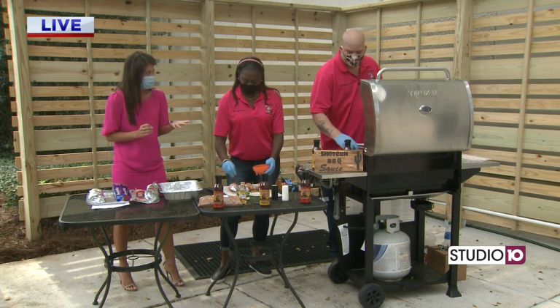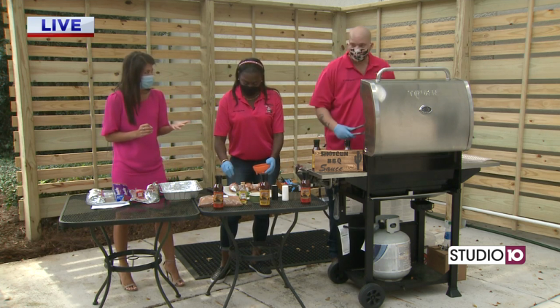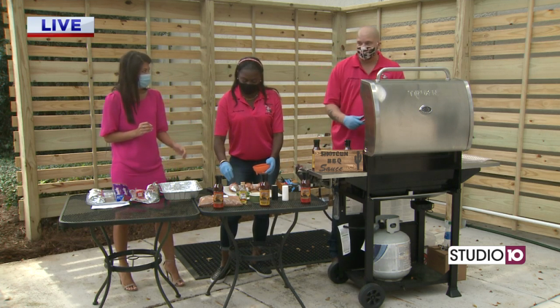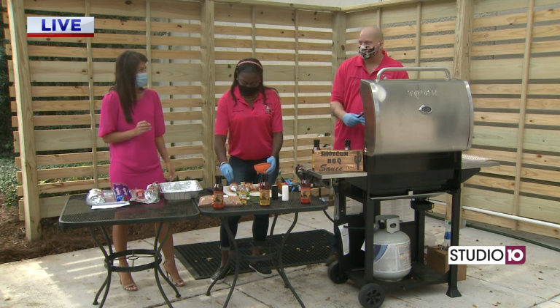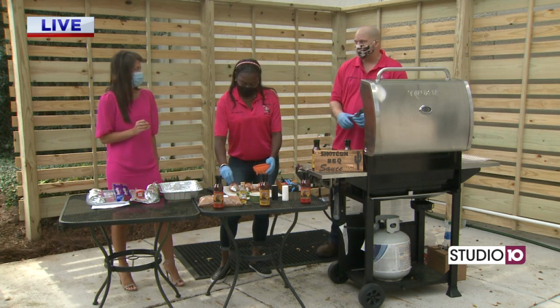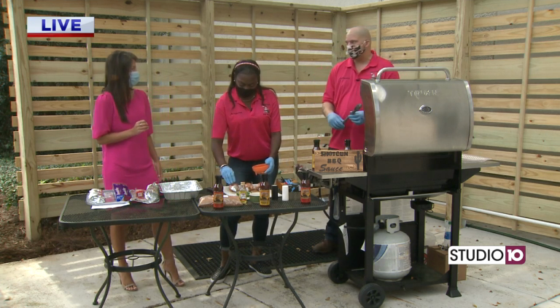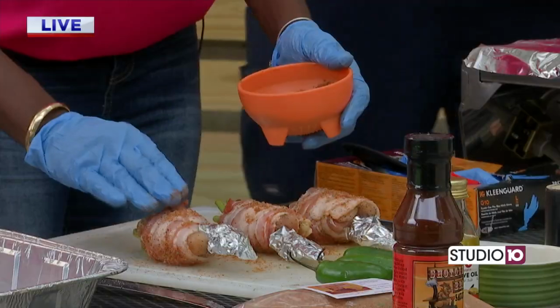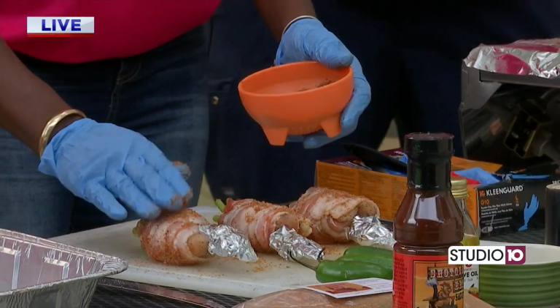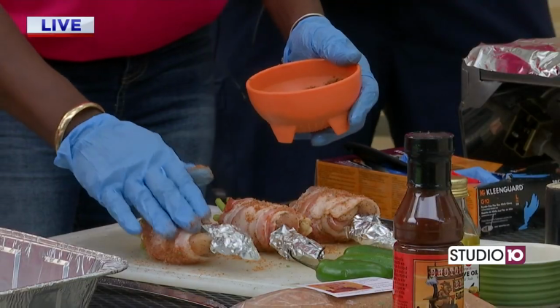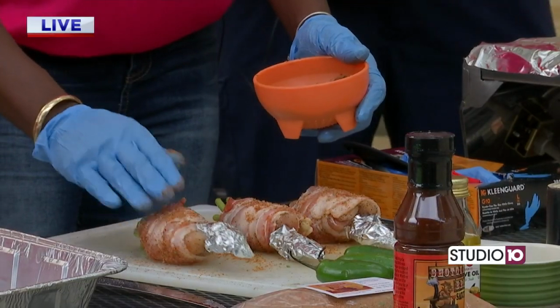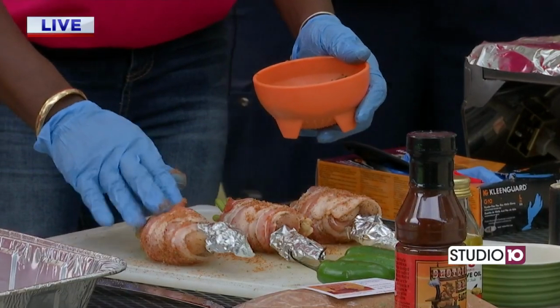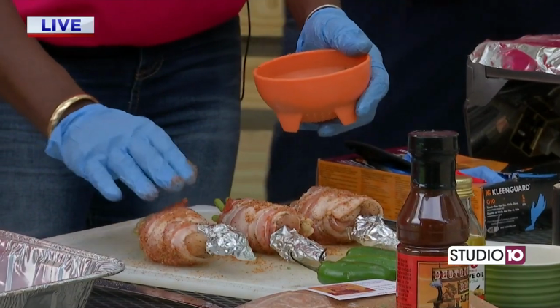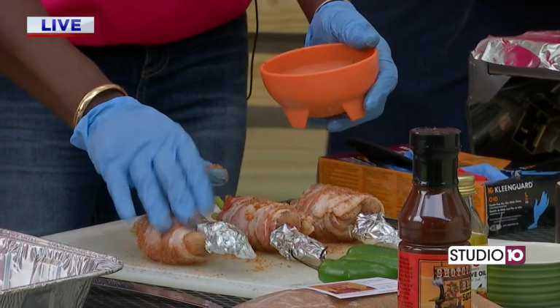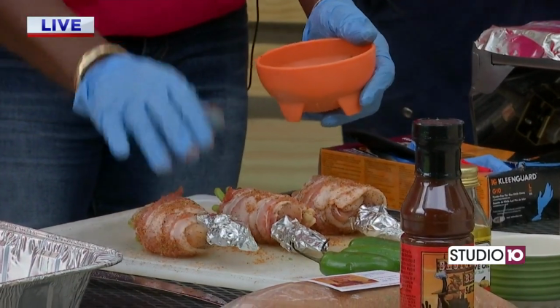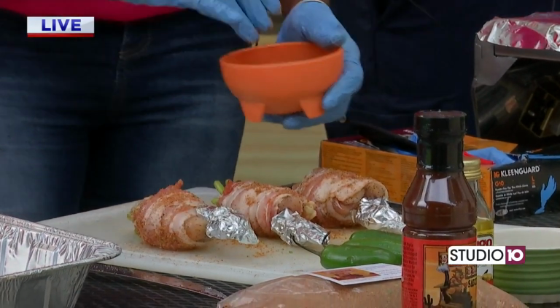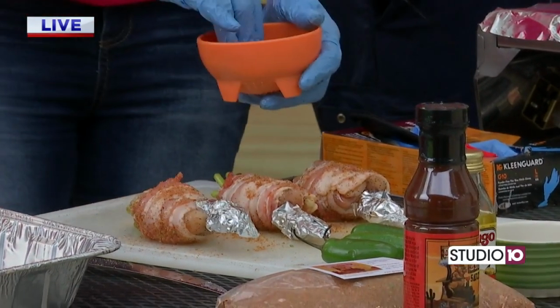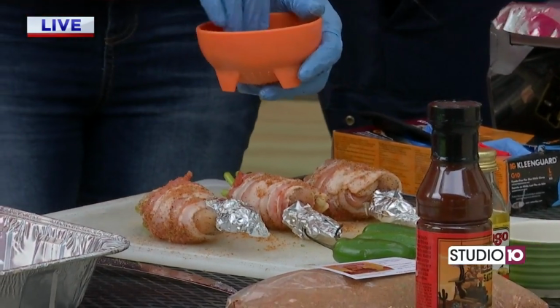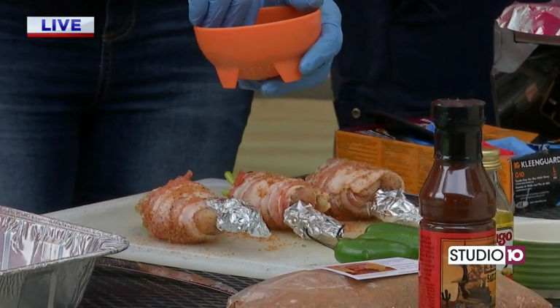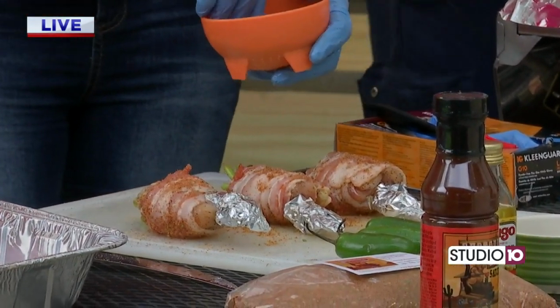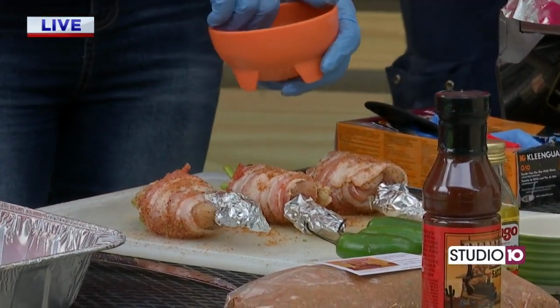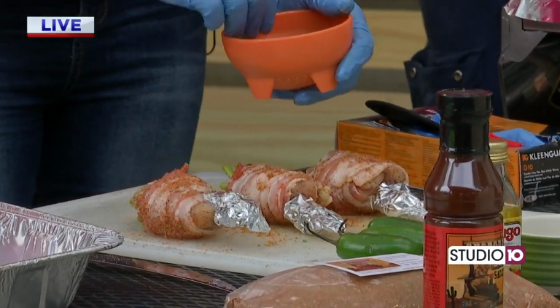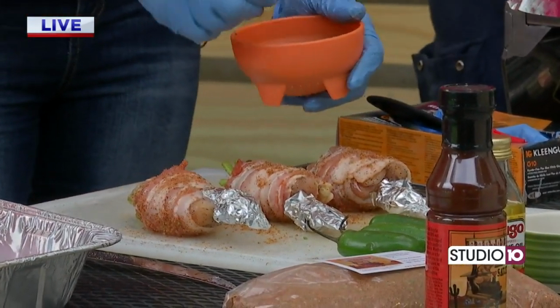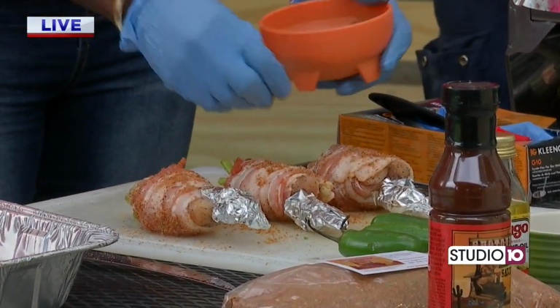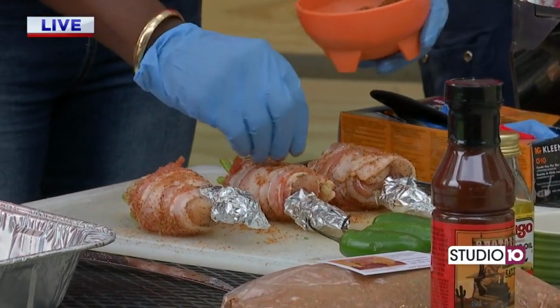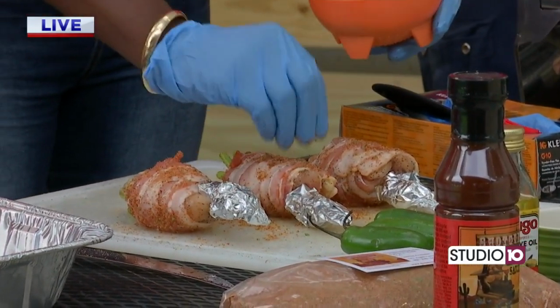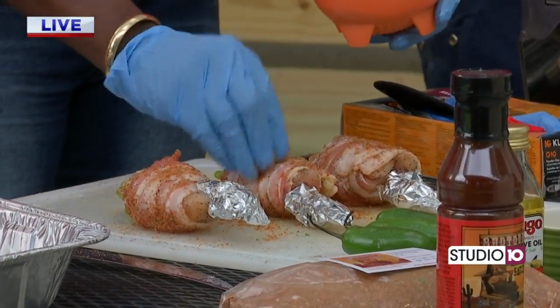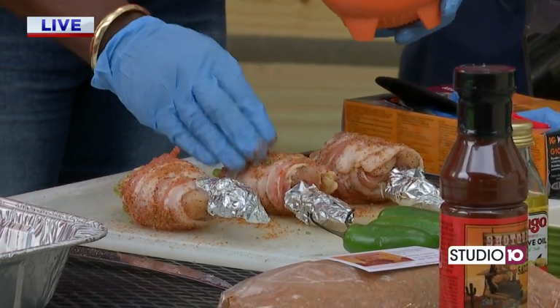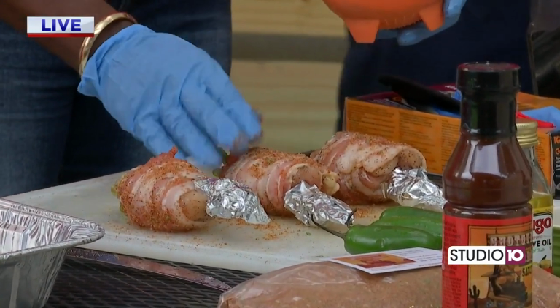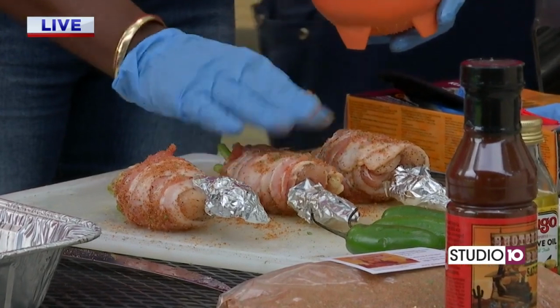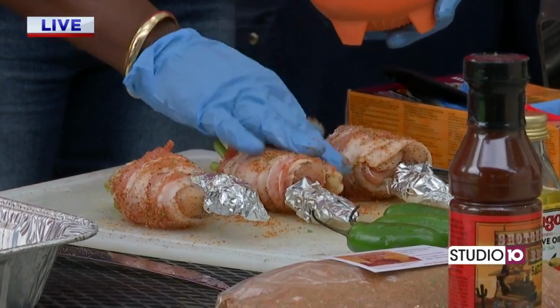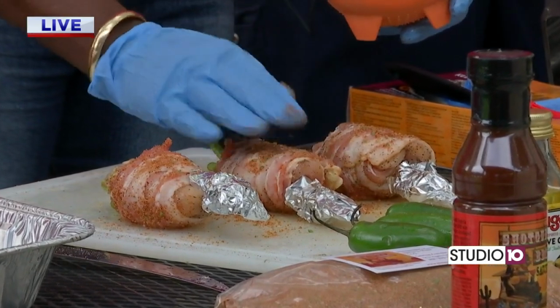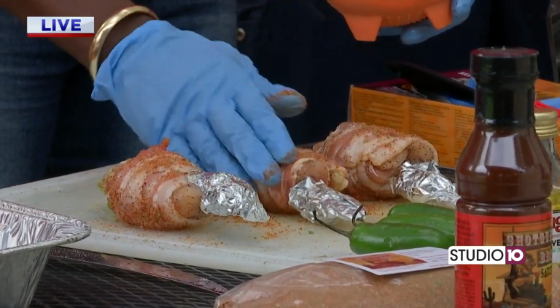Yes, indeed, Chelsea. How are you? I'm doing good. So glad to have you guys on. We've got Angela and Edward here and it's just a lot of fun.